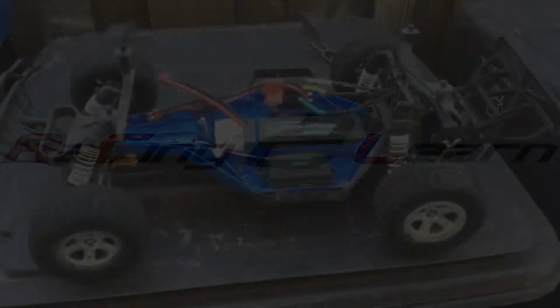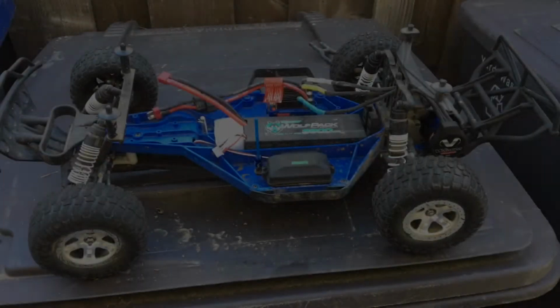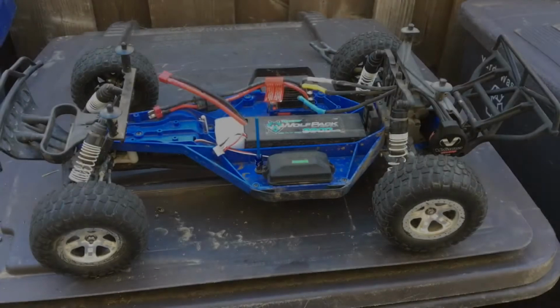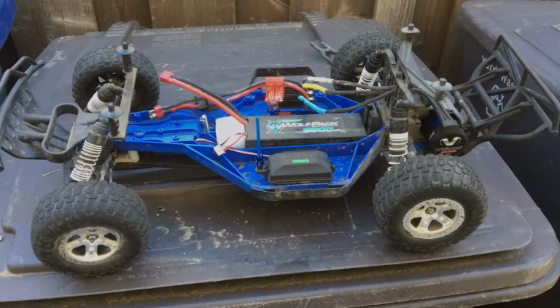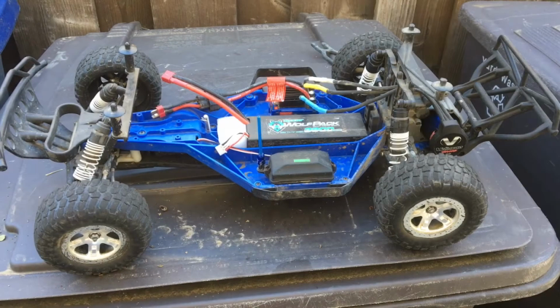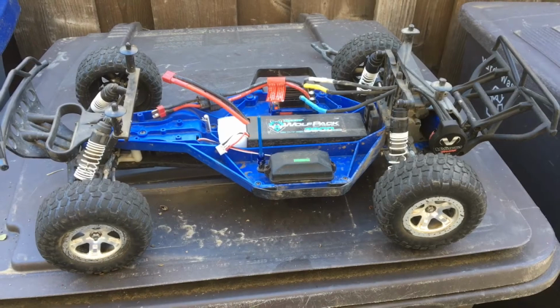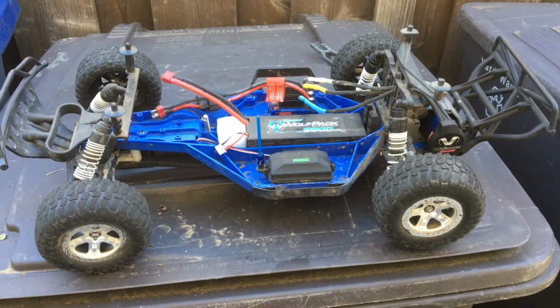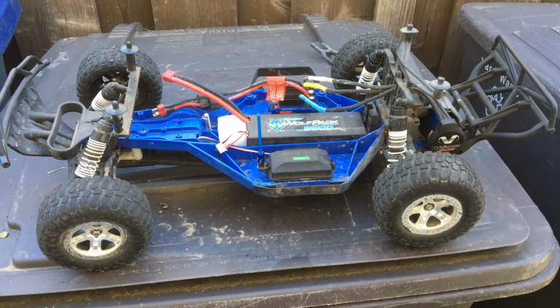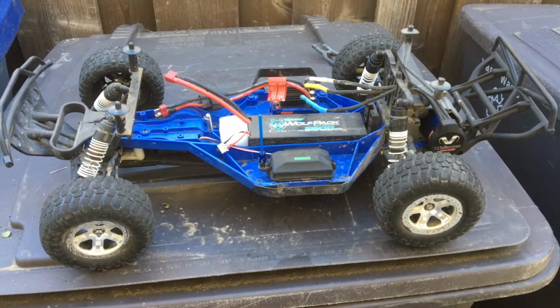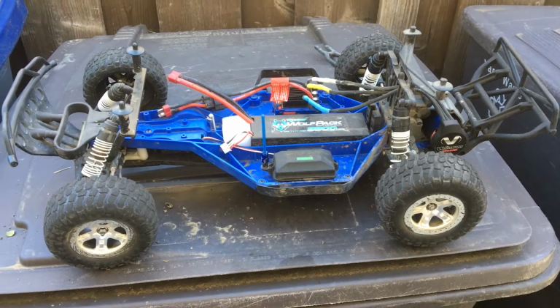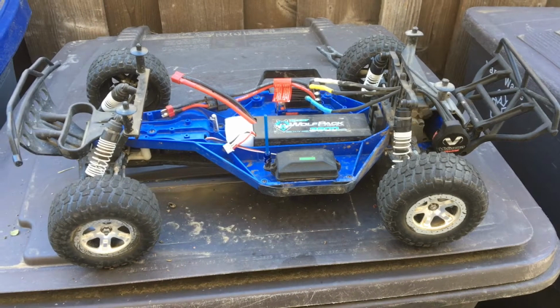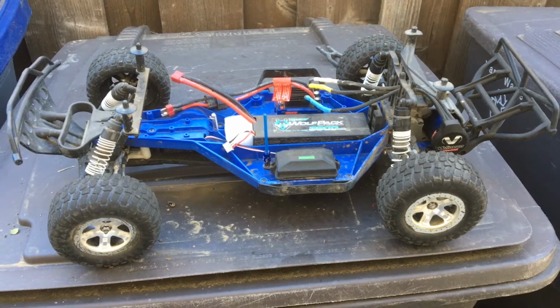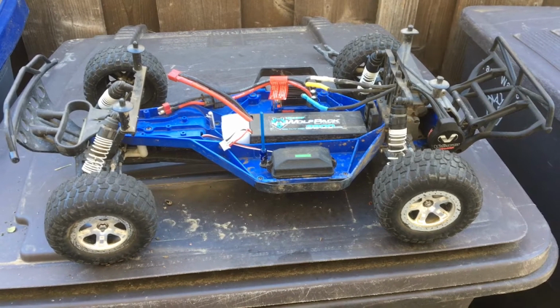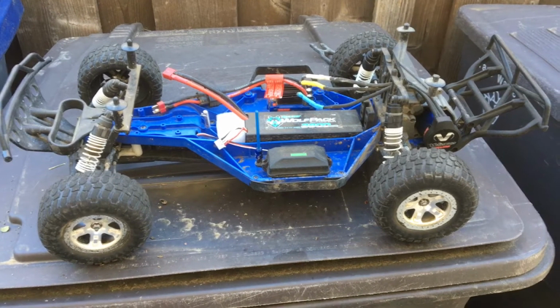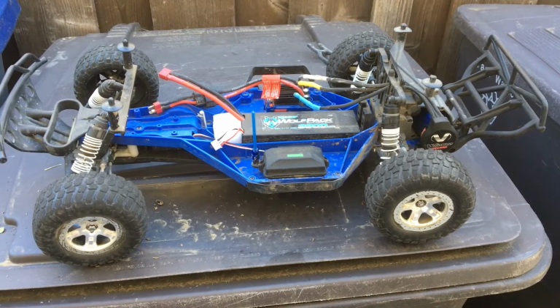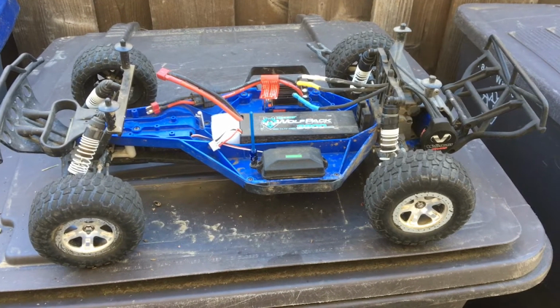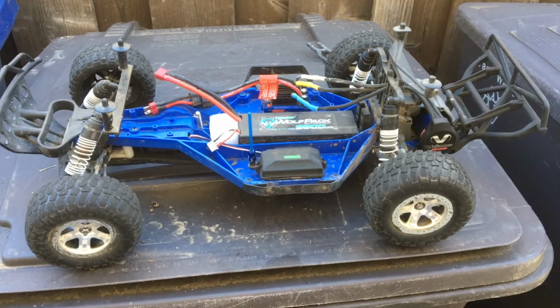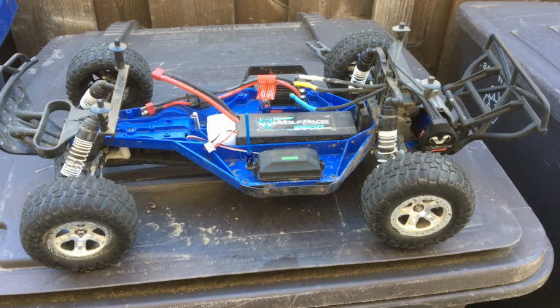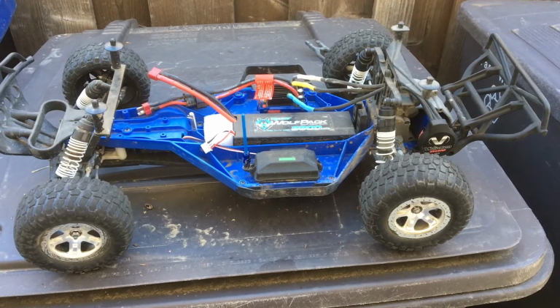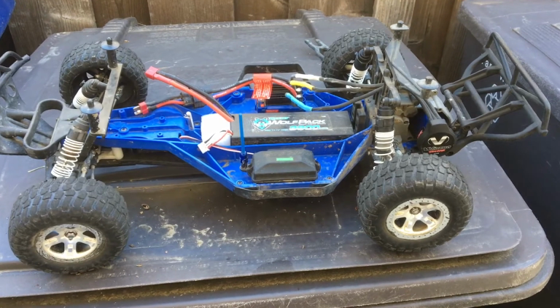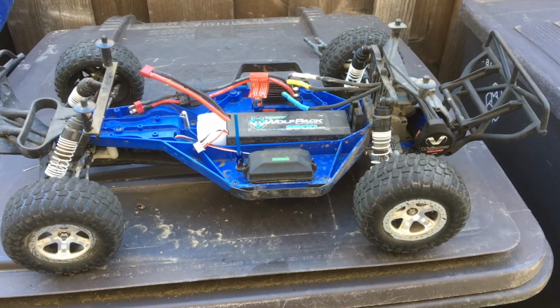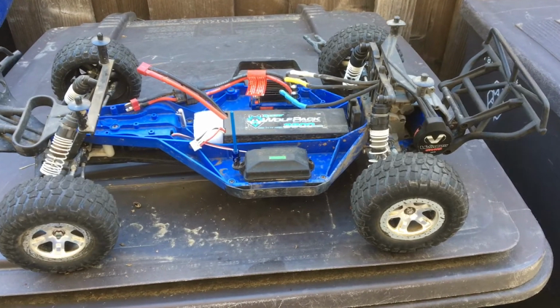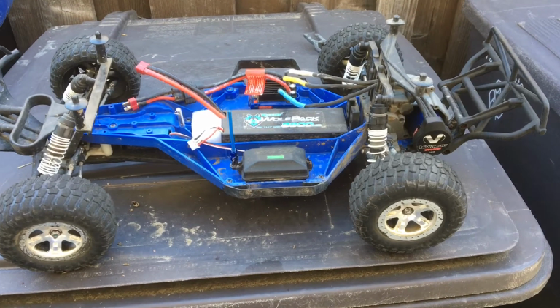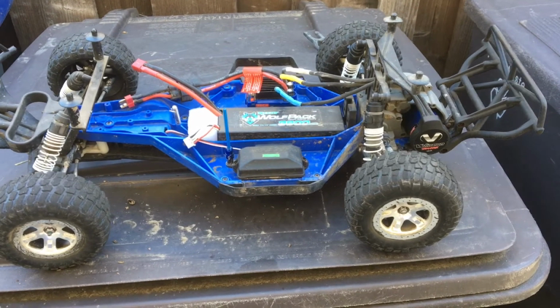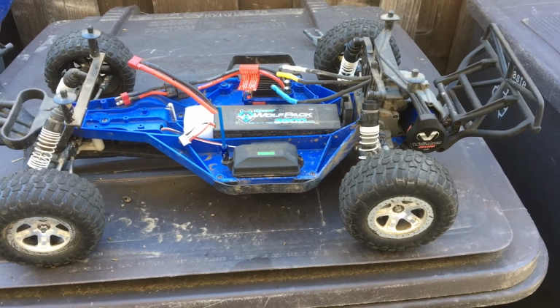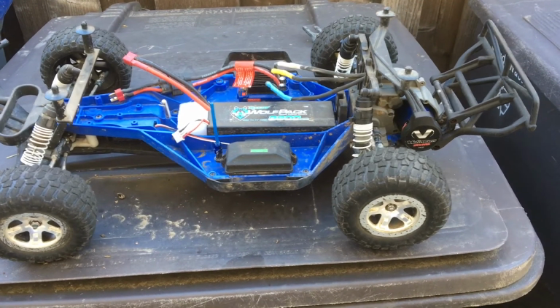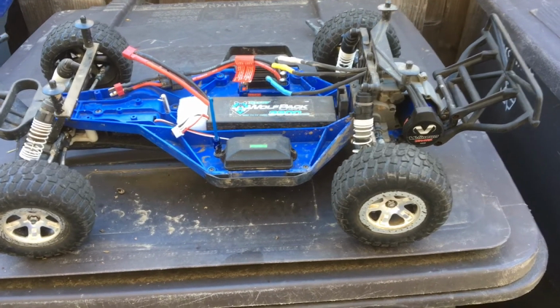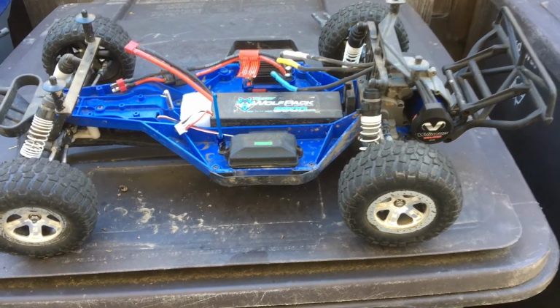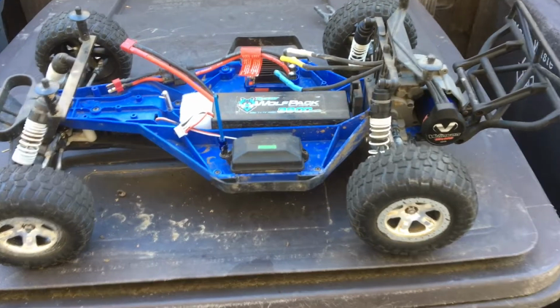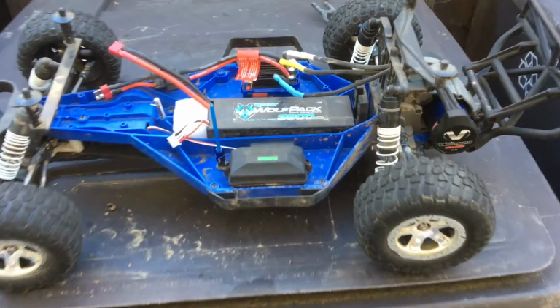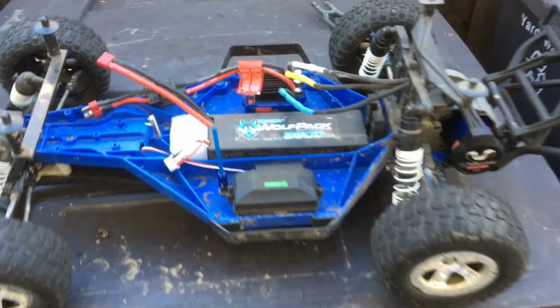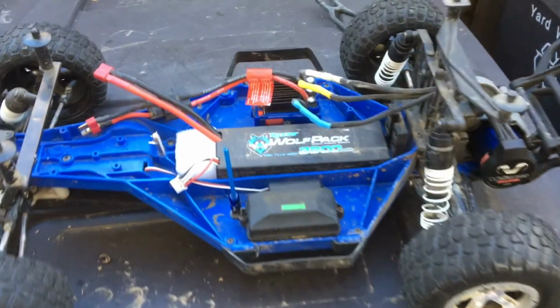Welcome to another episode of Racing to Learn. We are a non-profit that uses radio control to get kids excited about math and science.